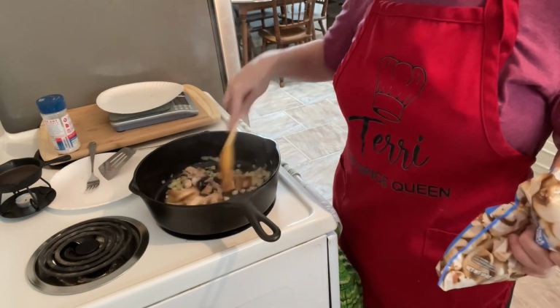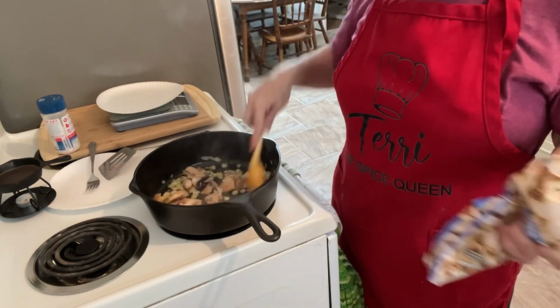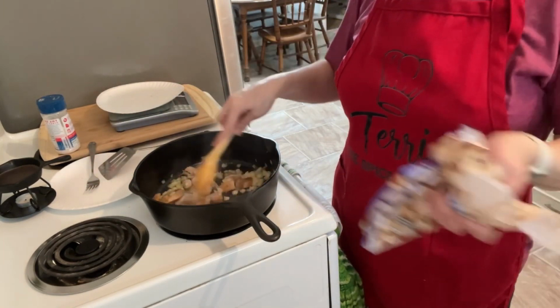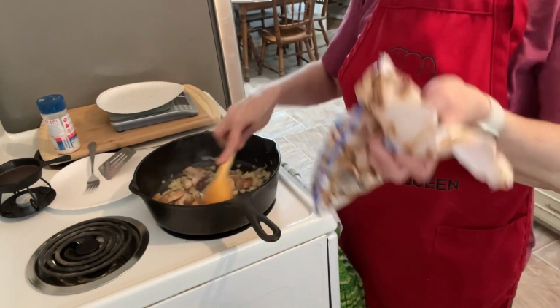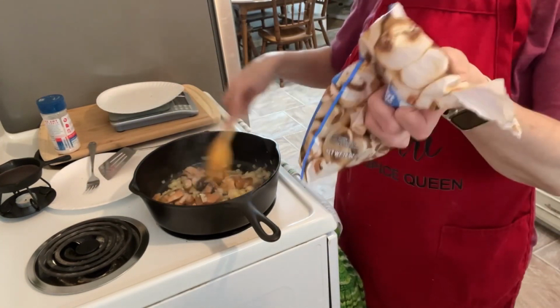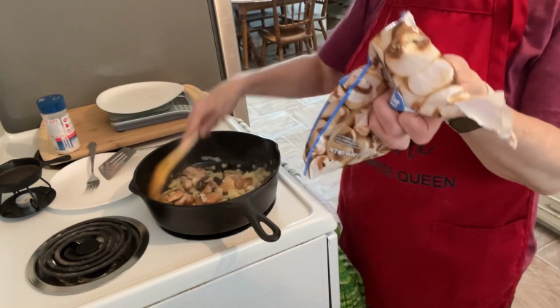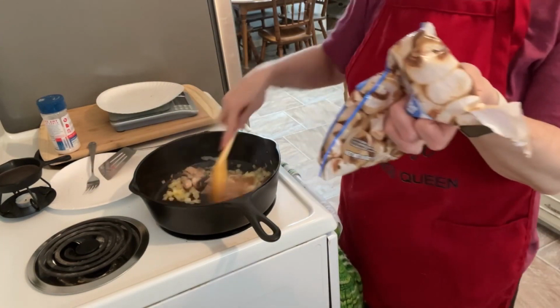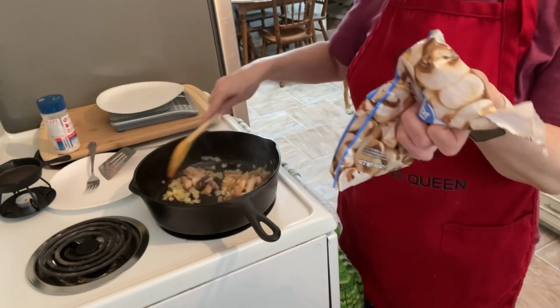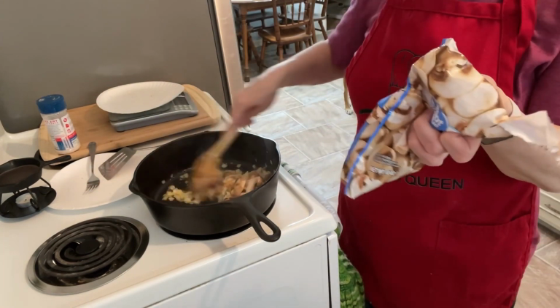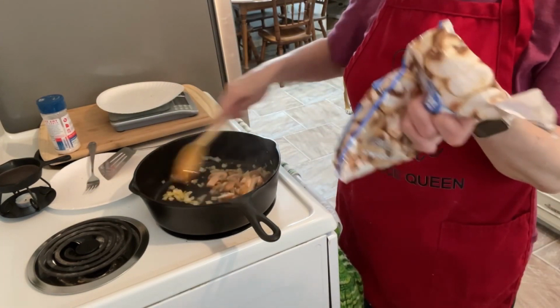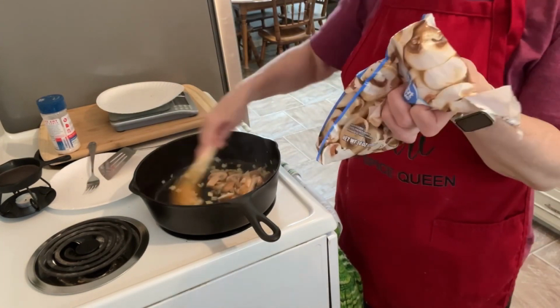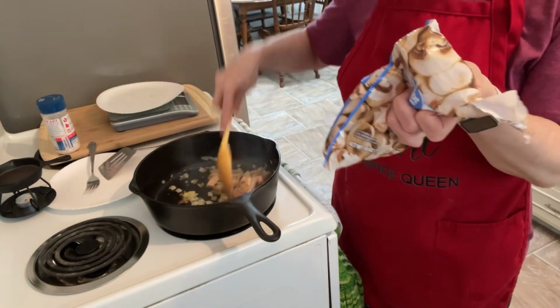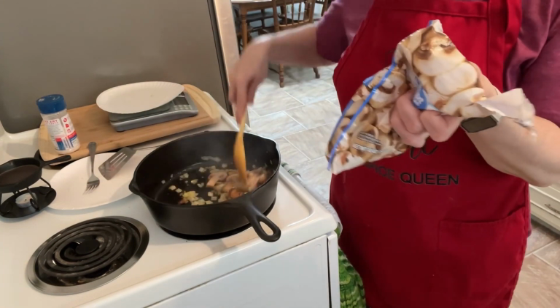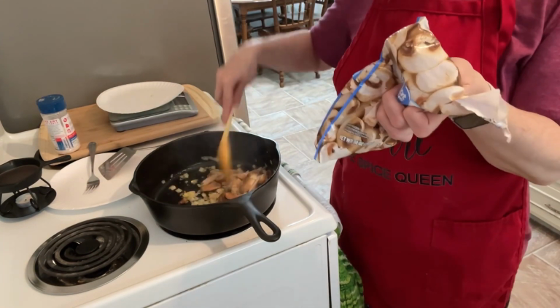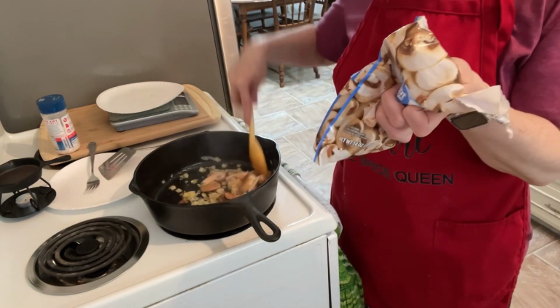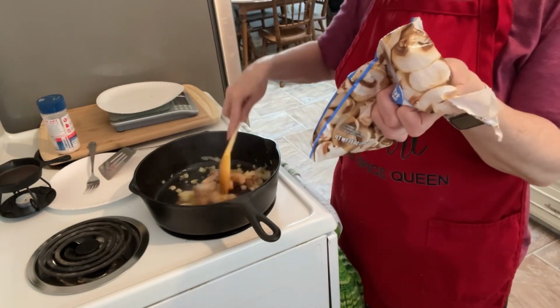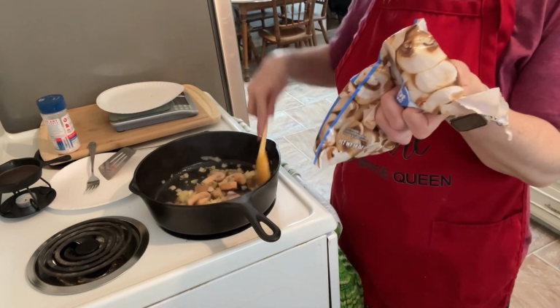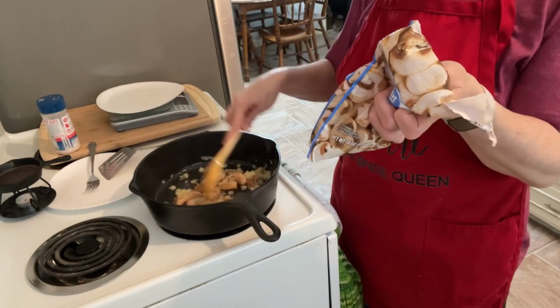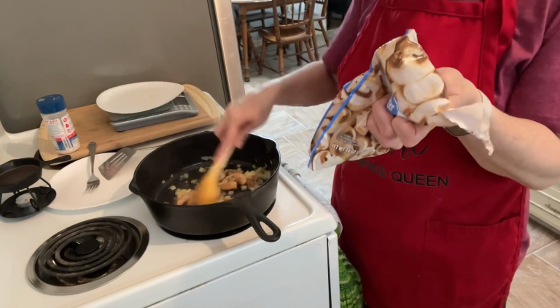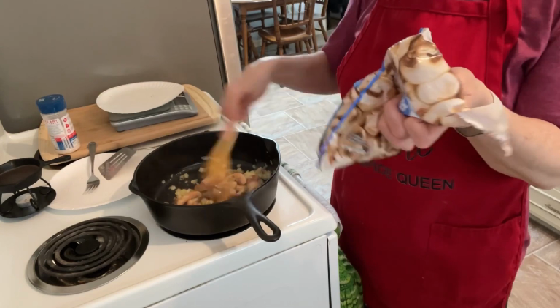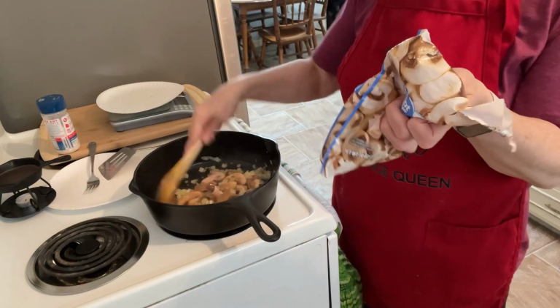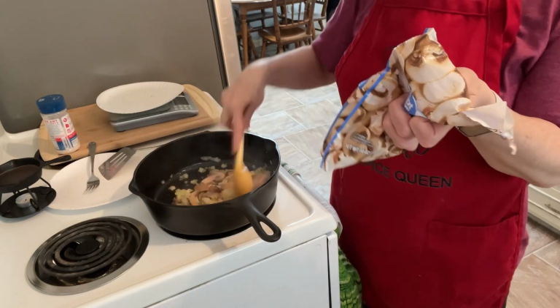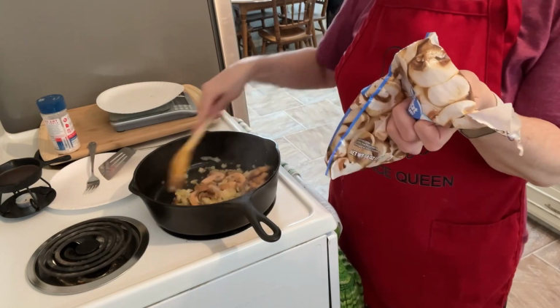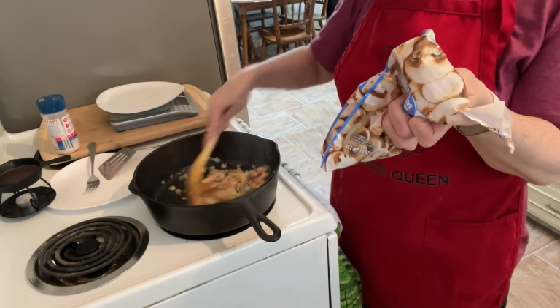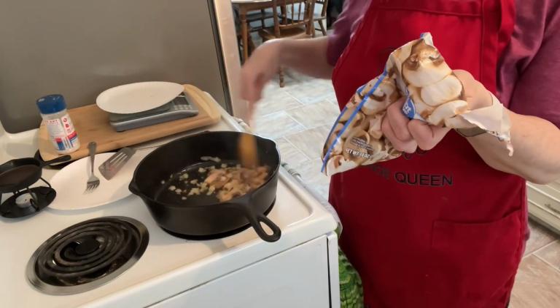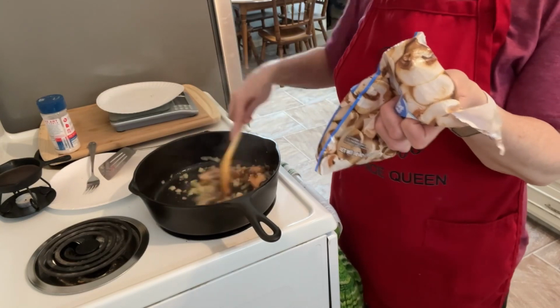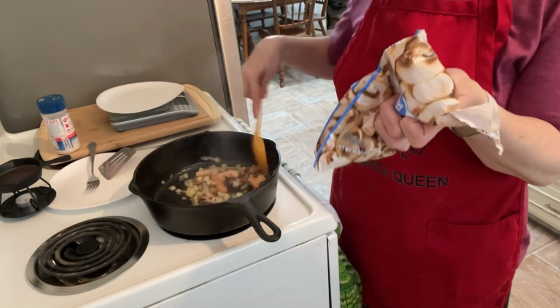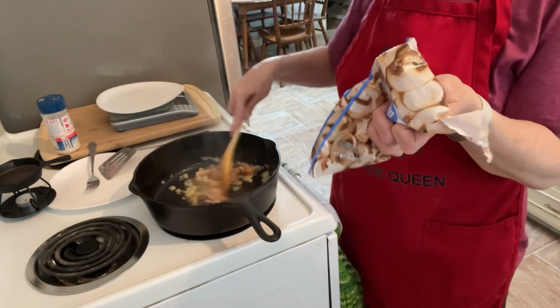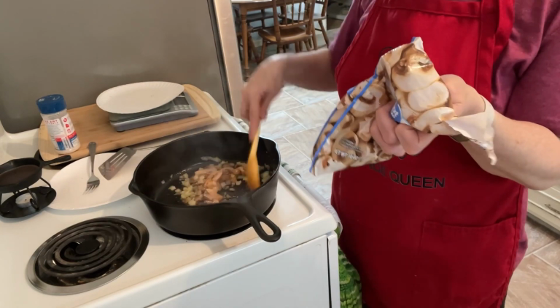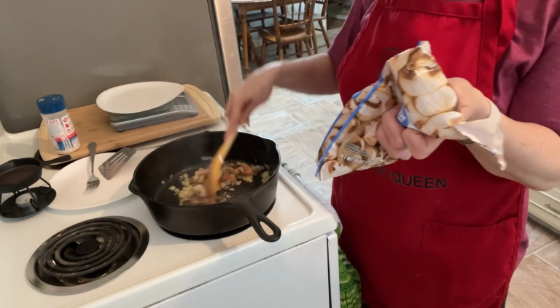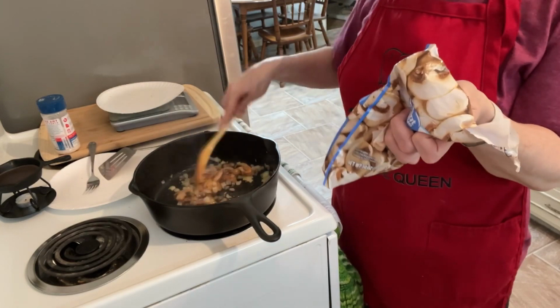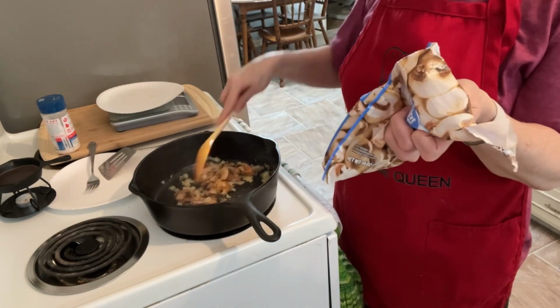I'll close the mushroom bag back up and put it in the freezer.